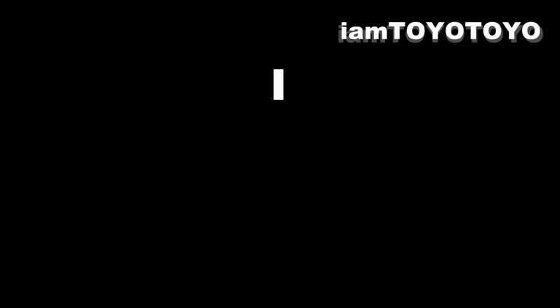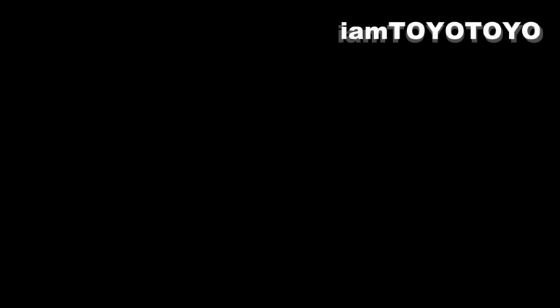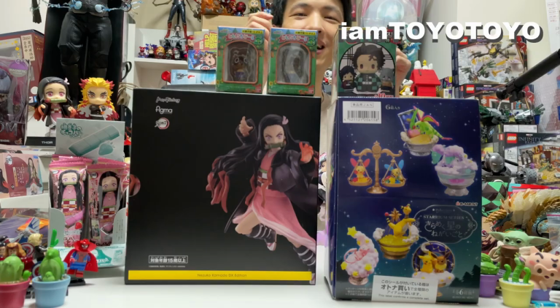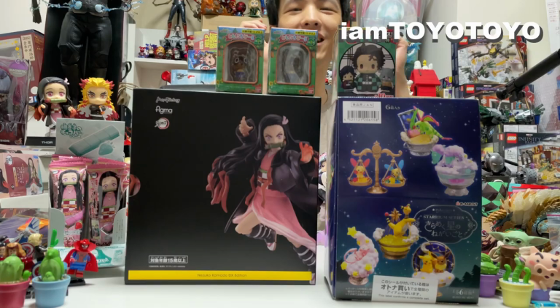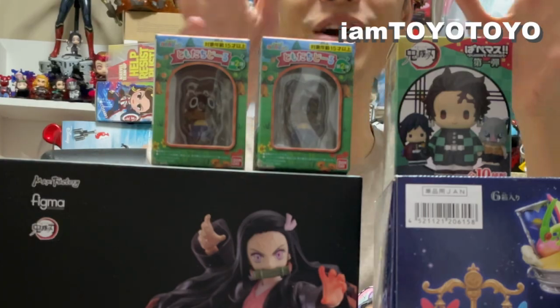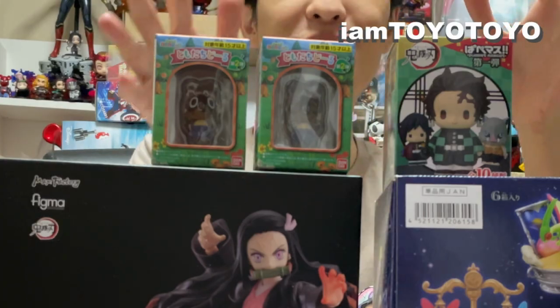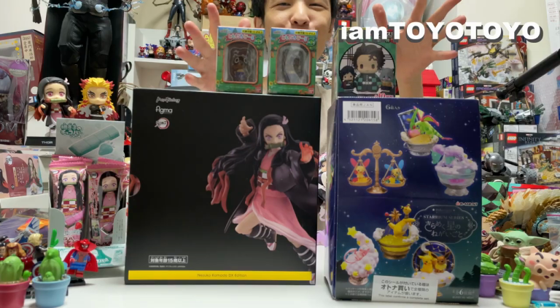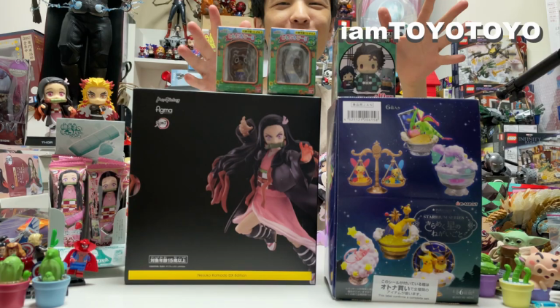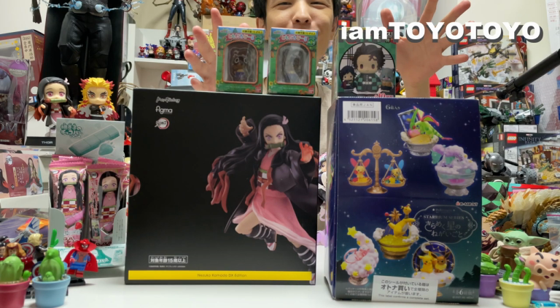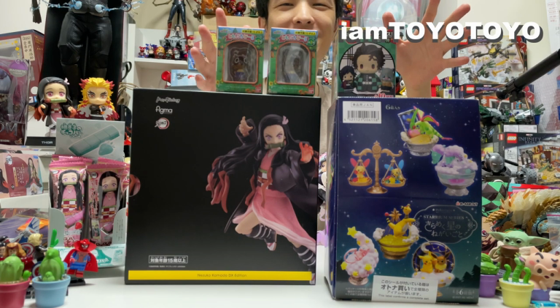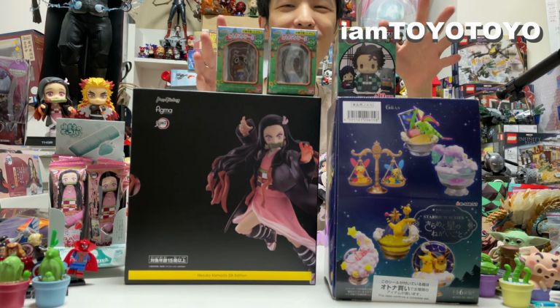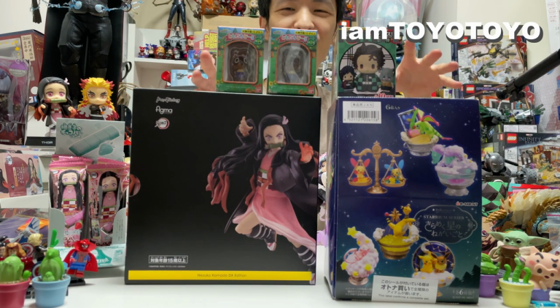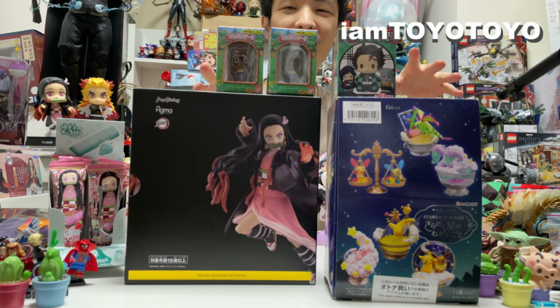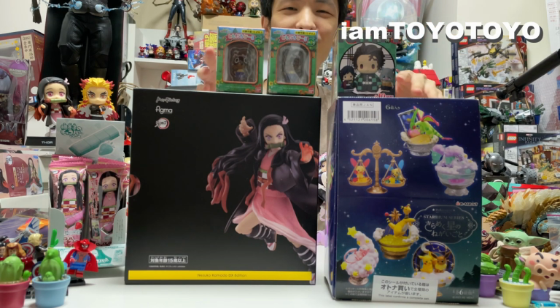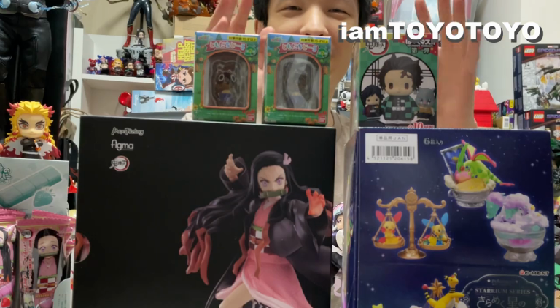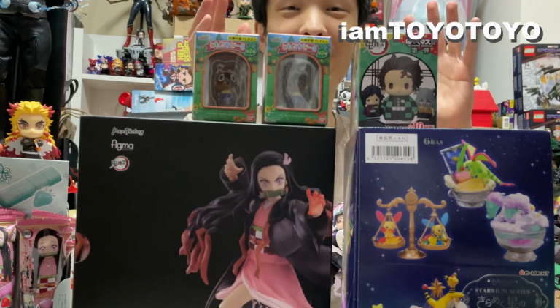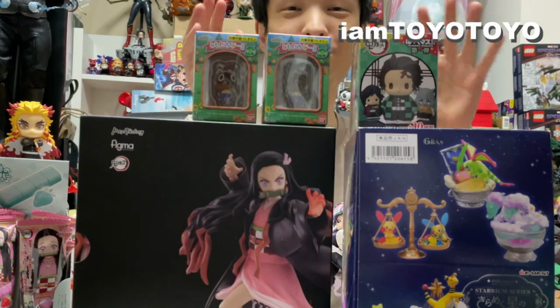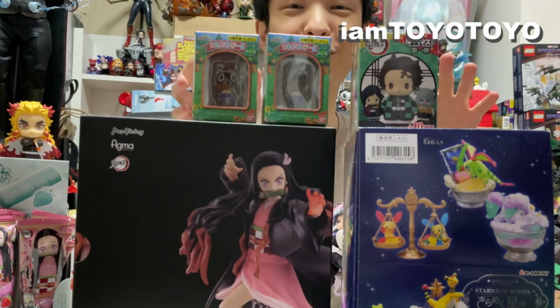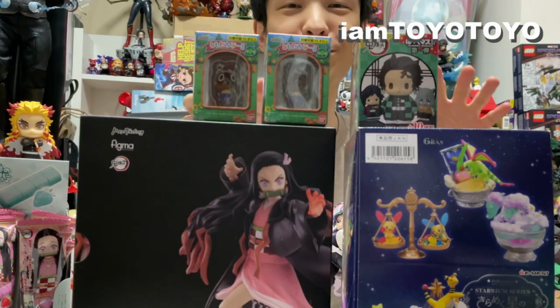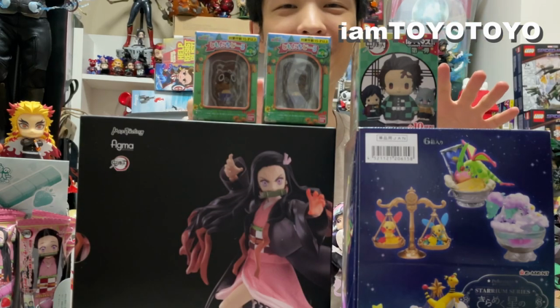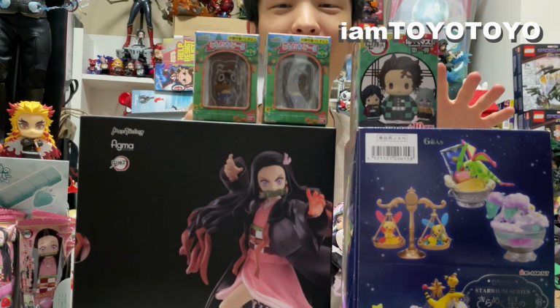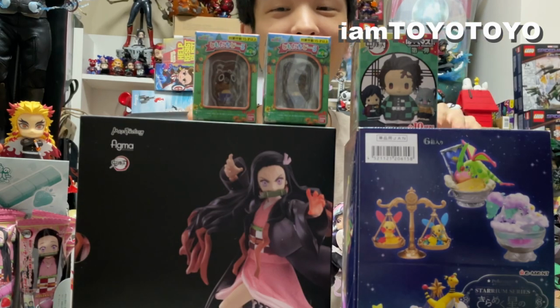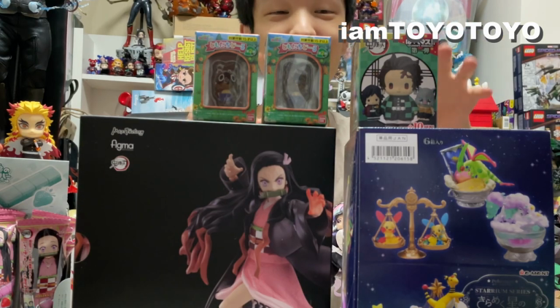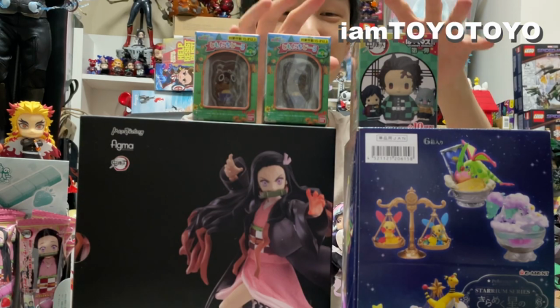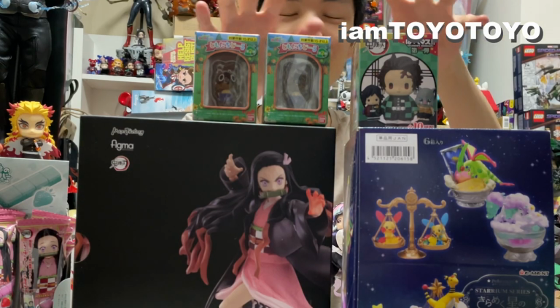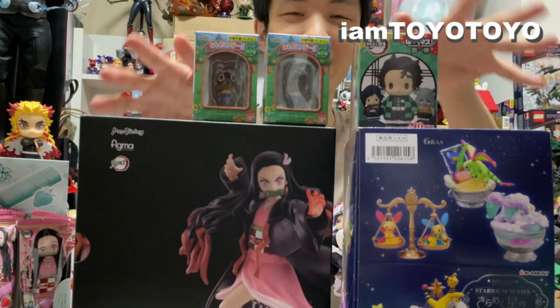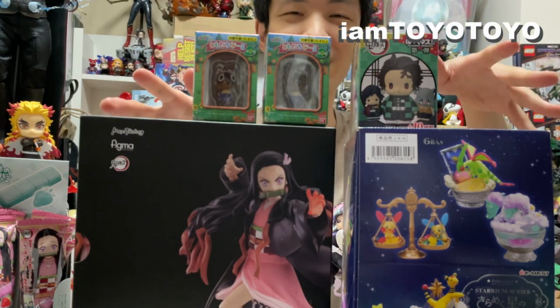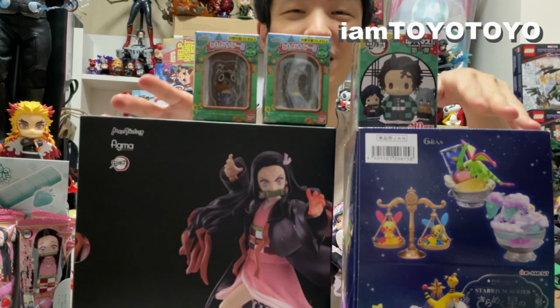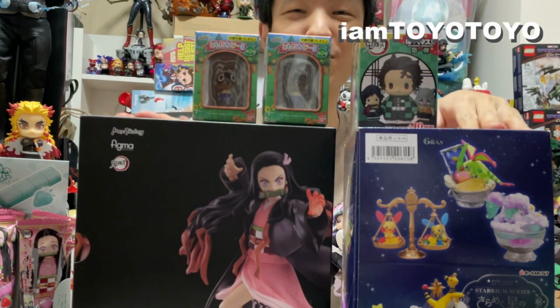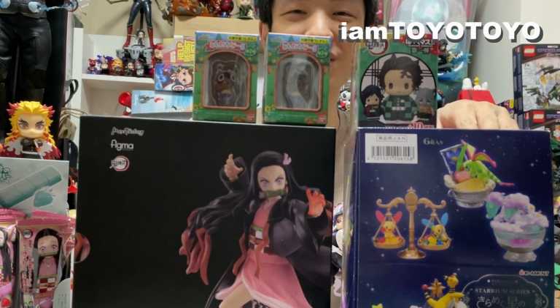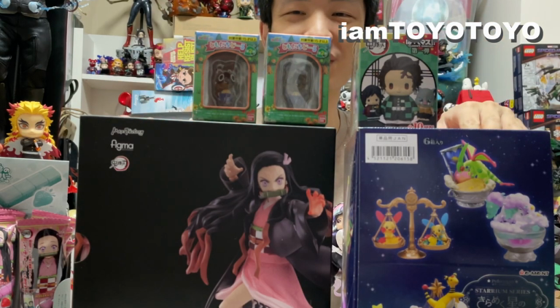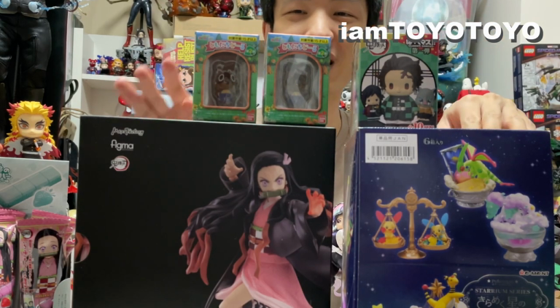Hey hello everyone! Welcome back to Toy's channel. I am back from town and I've just picked these boxes up.